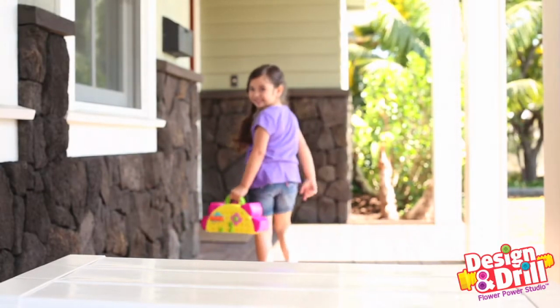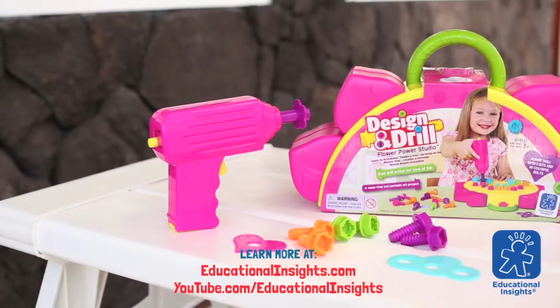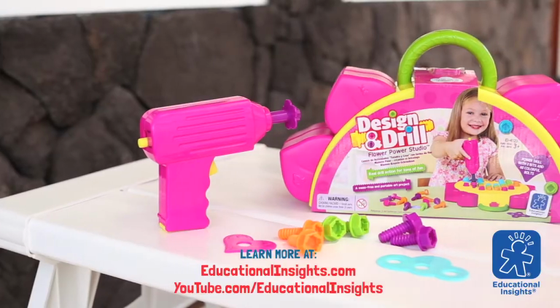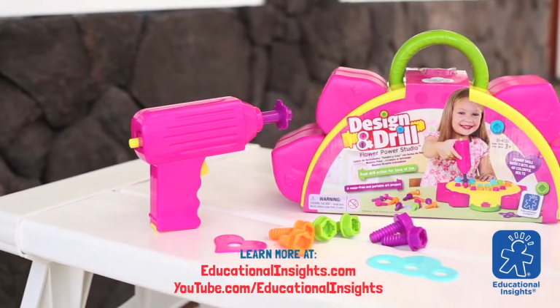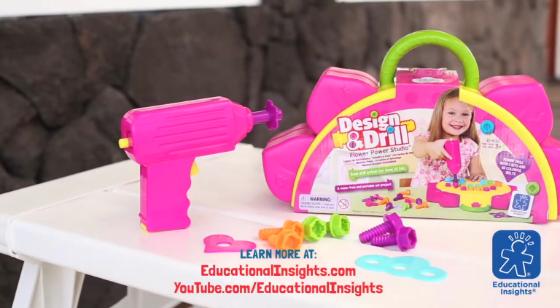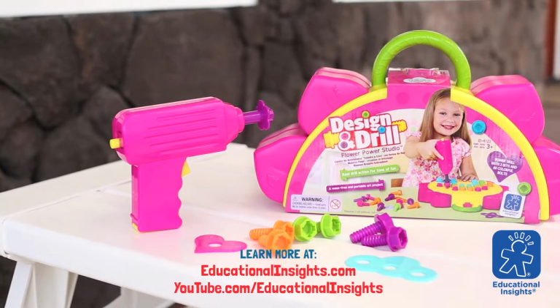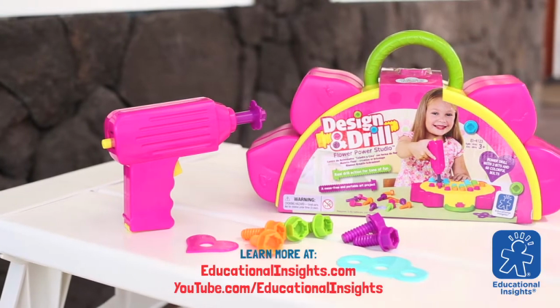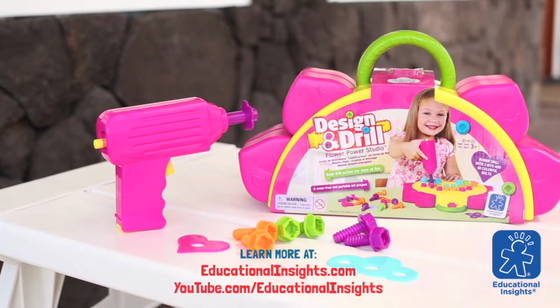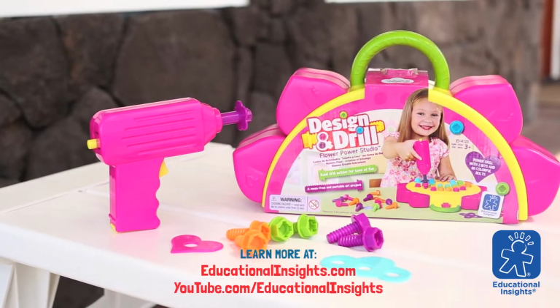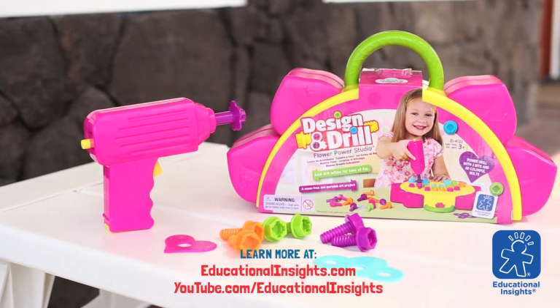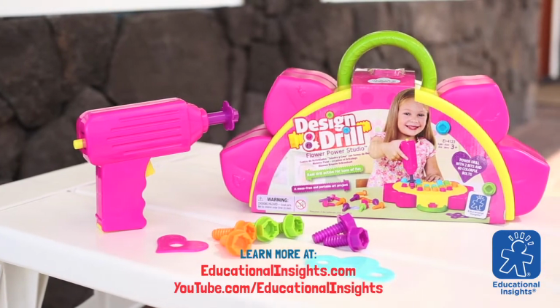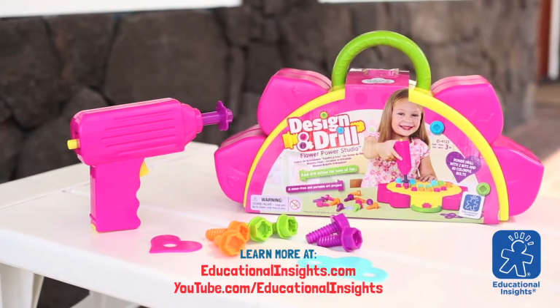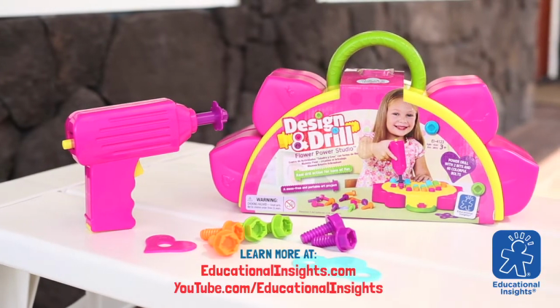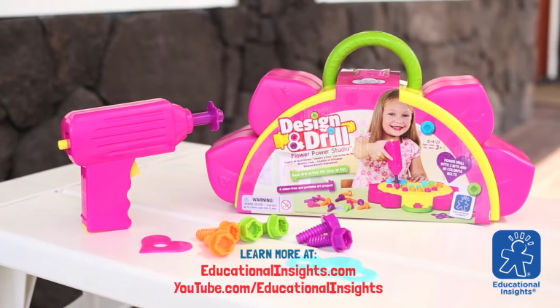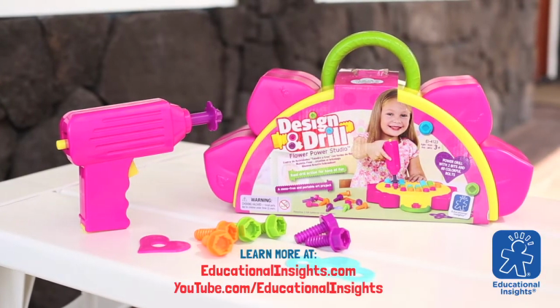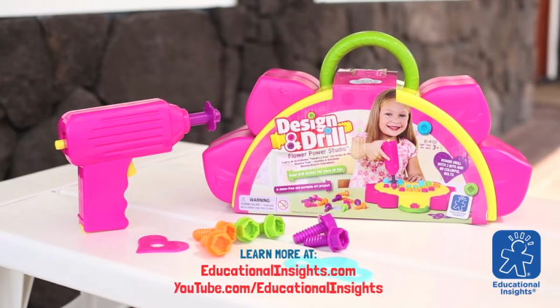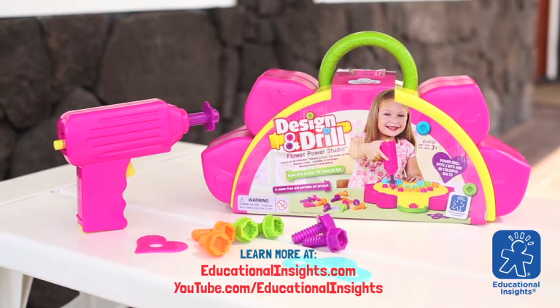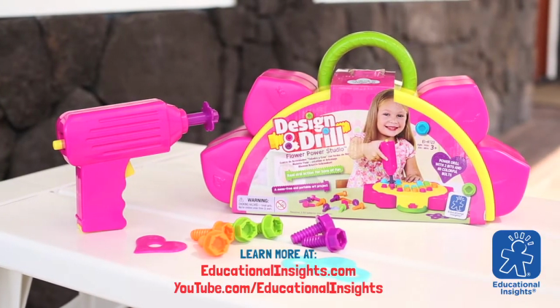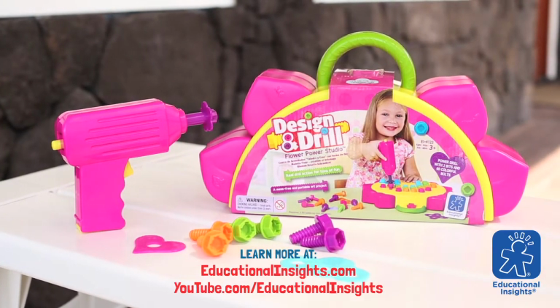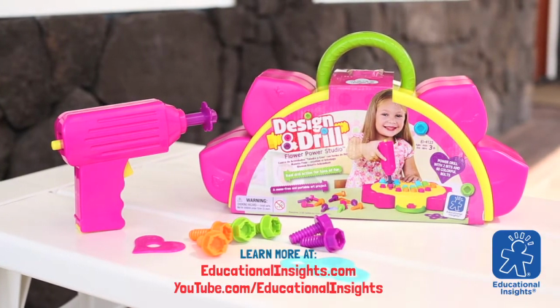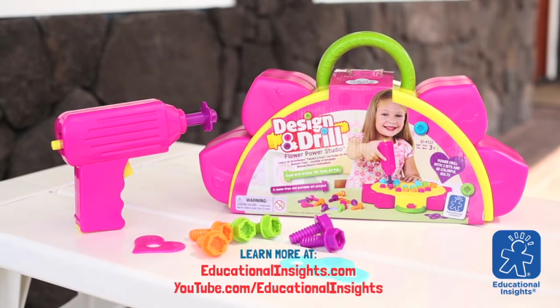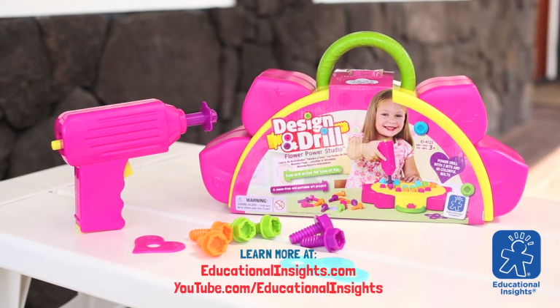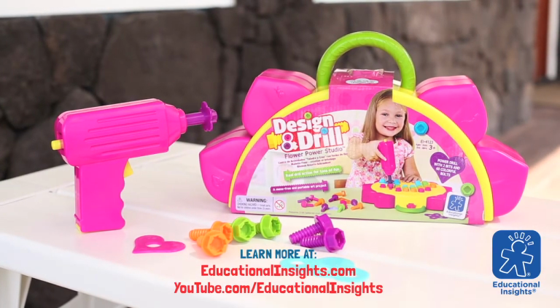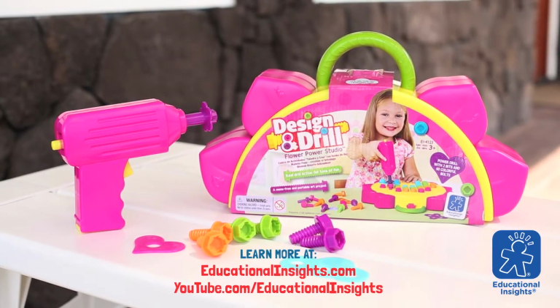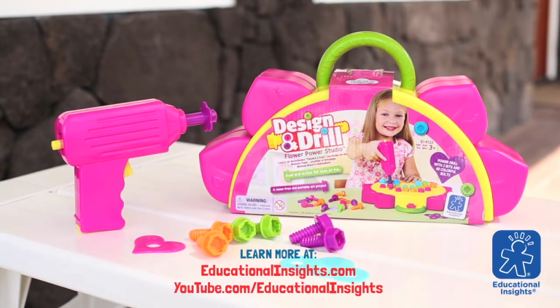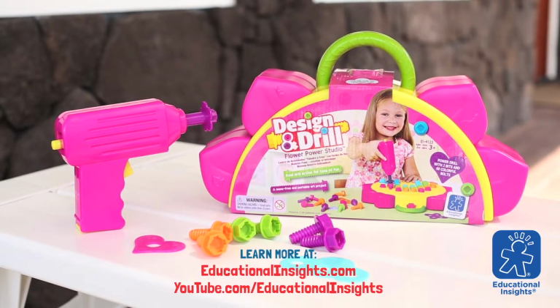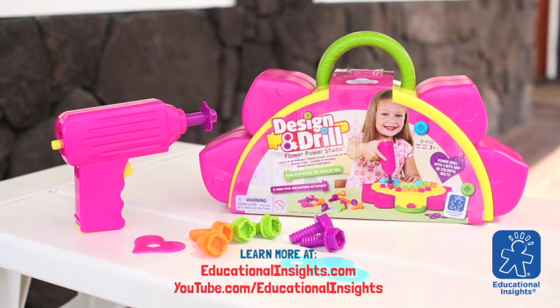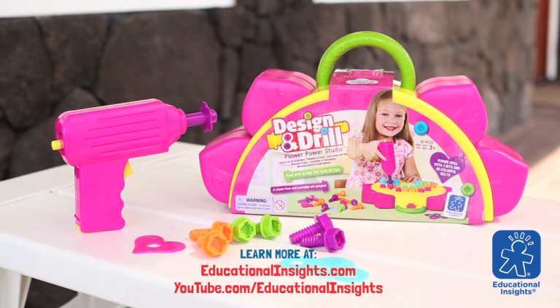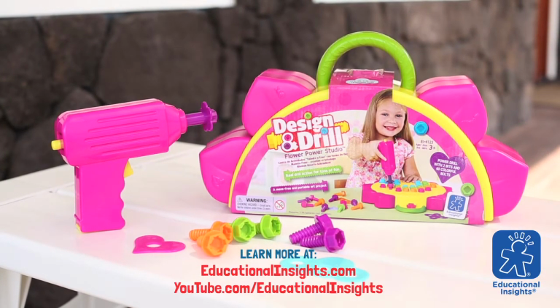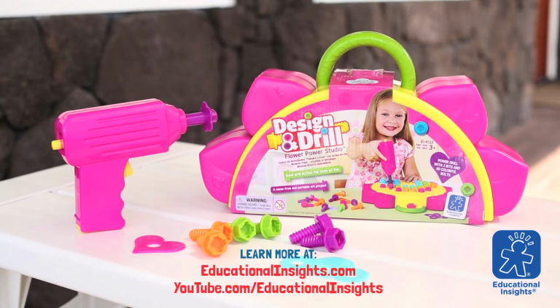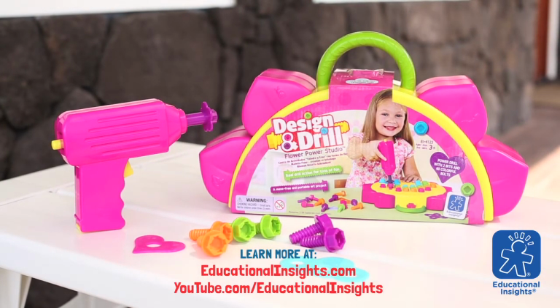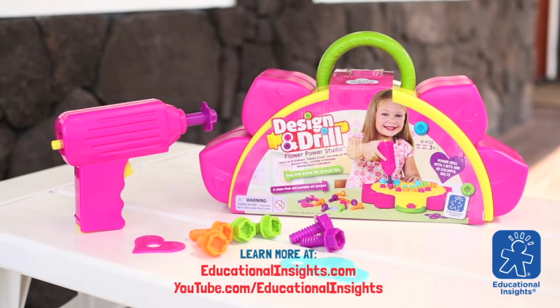Find Flower Power Studio and more fun Design and Drill toys at your local toy store or online.